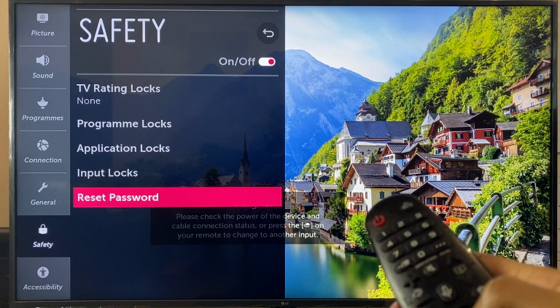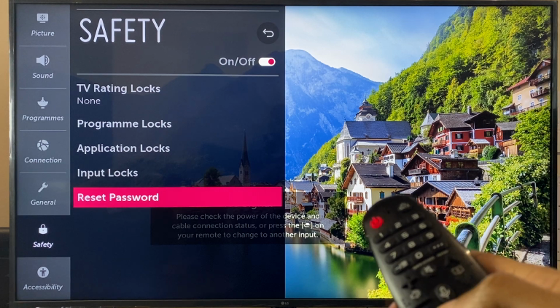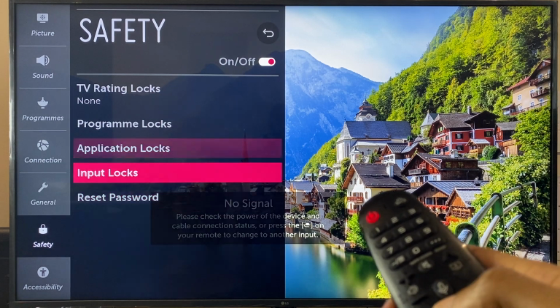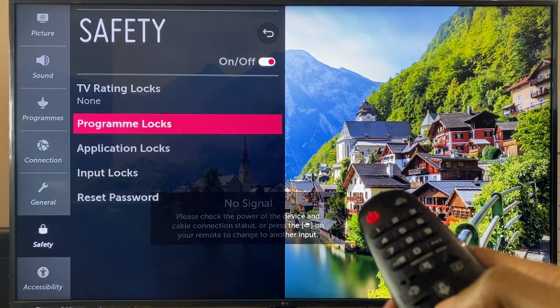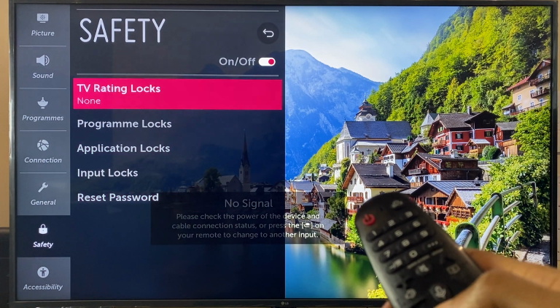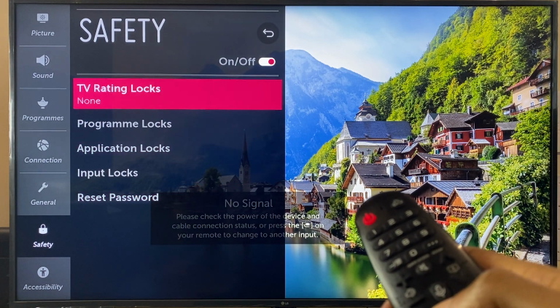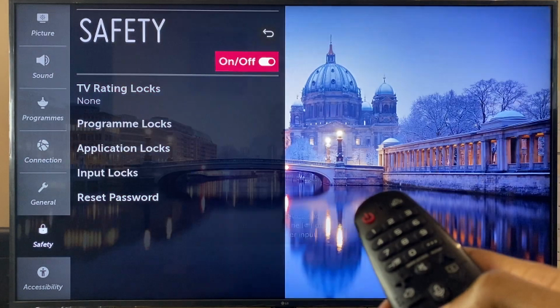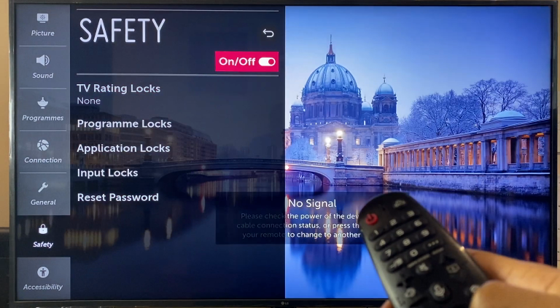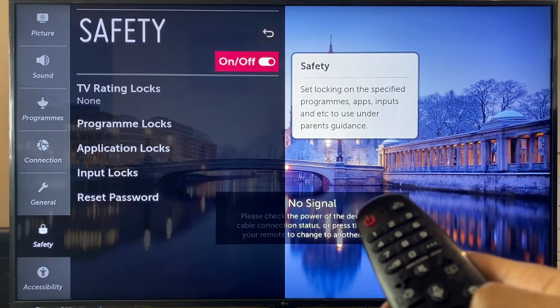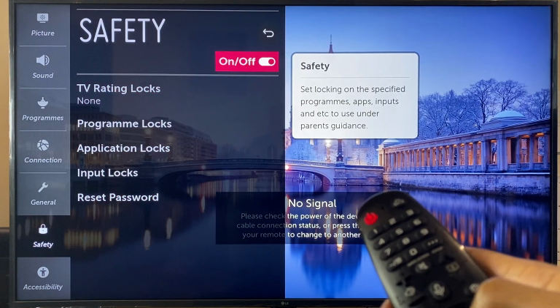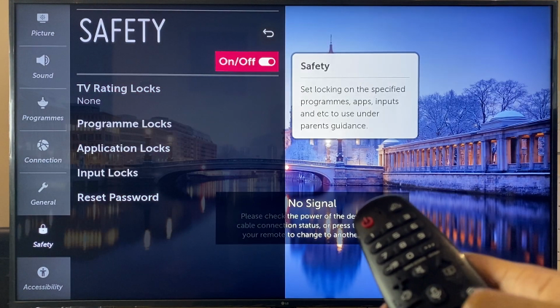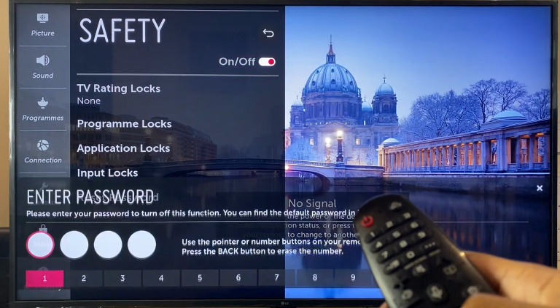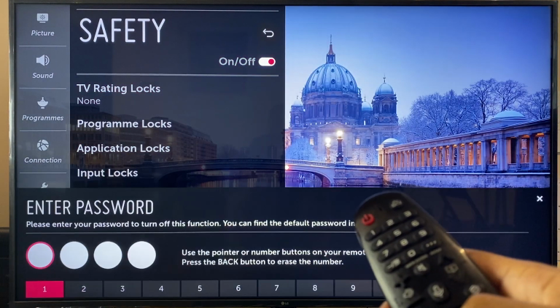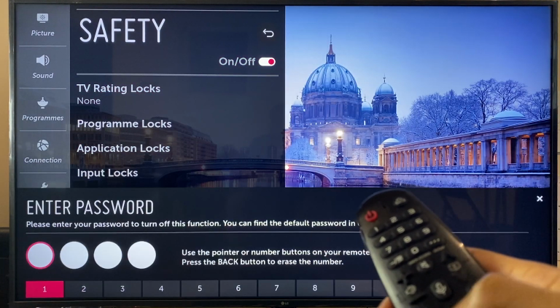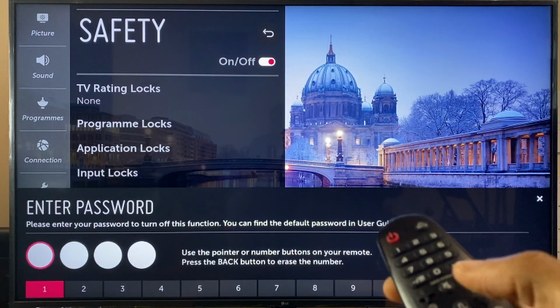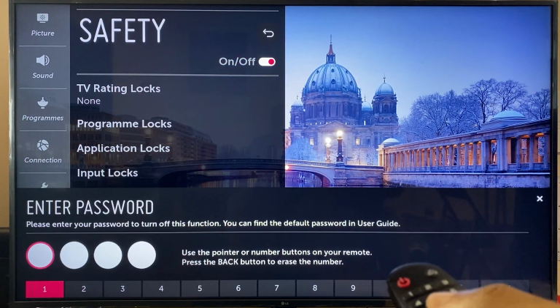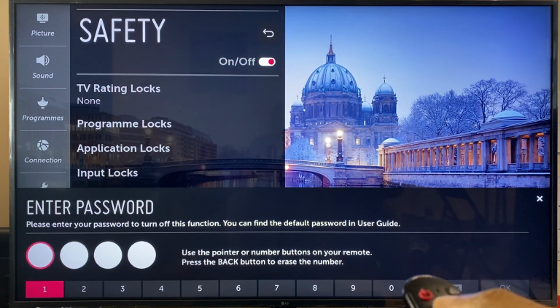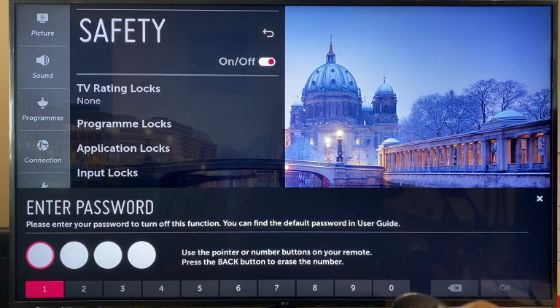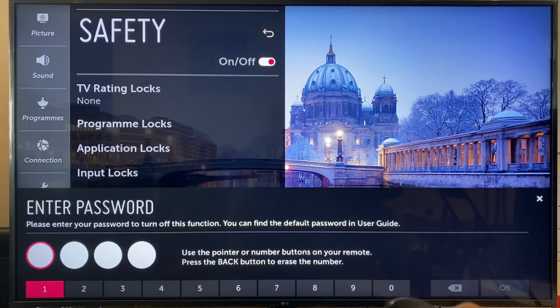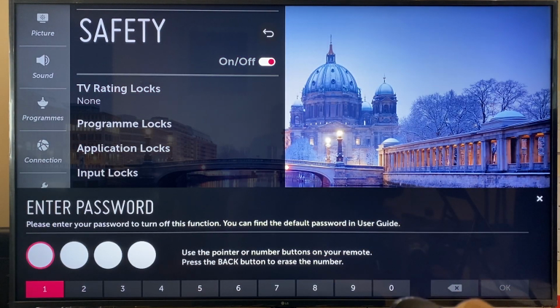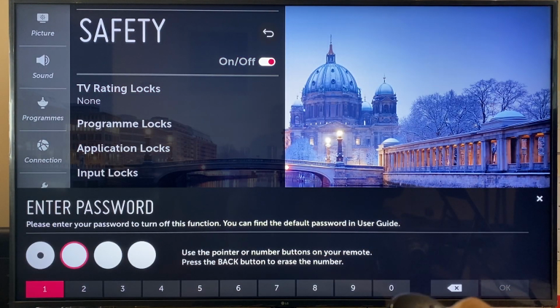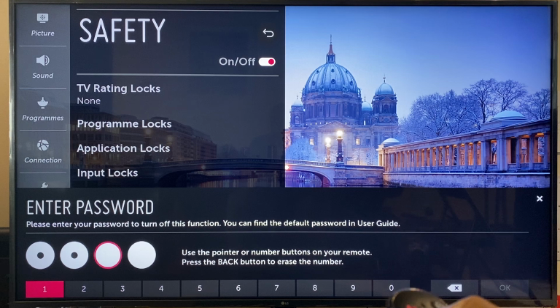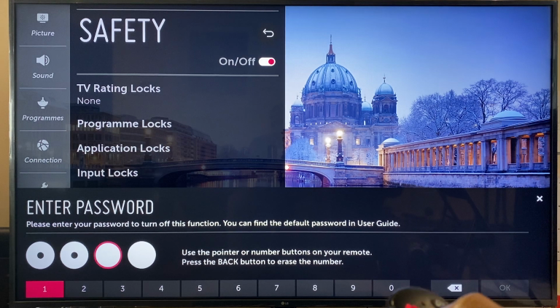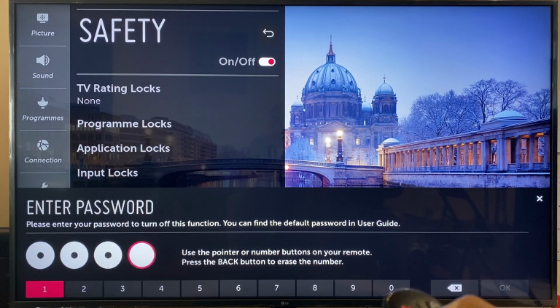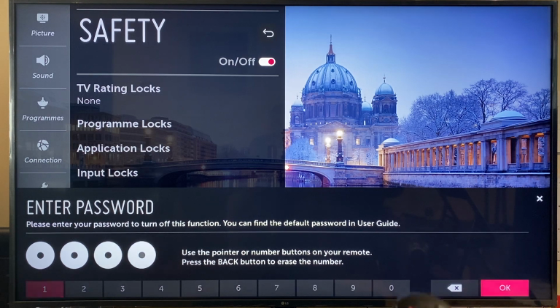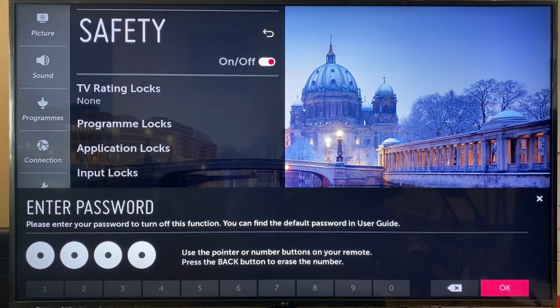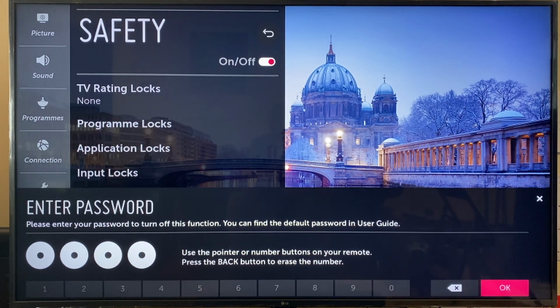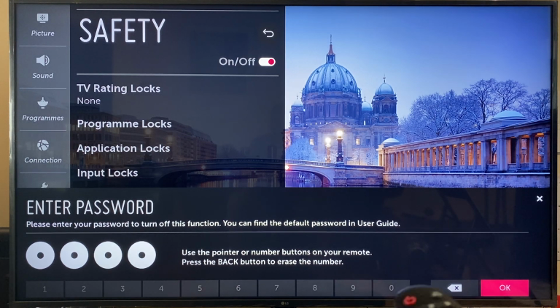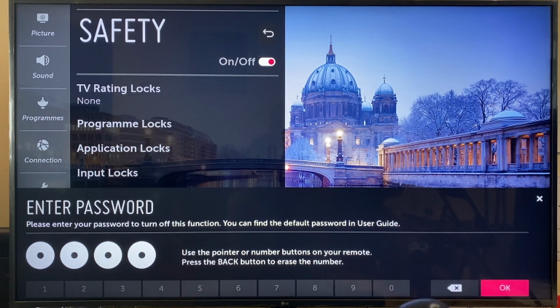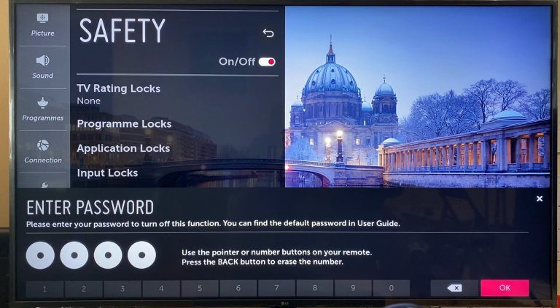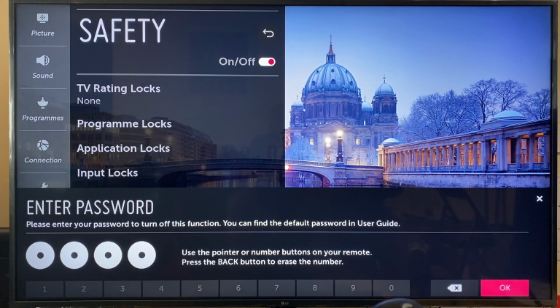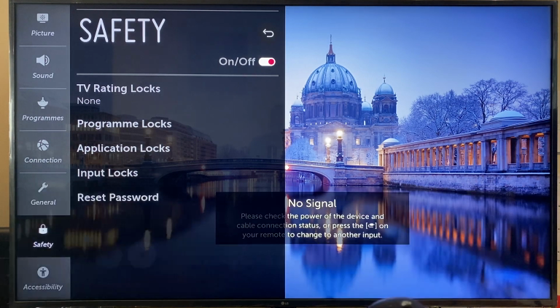And now if I wish to unlock here, I can enter my new password: 1, 1, 1, 1. And OK.